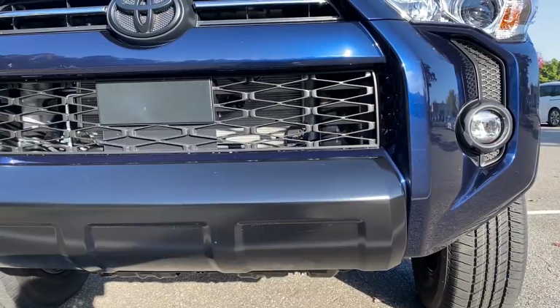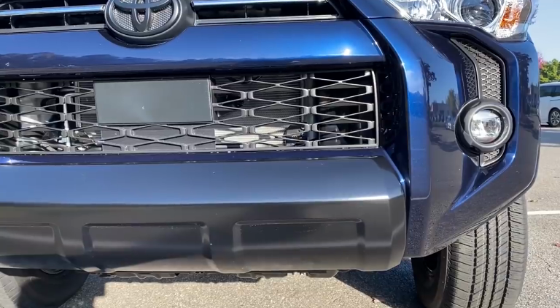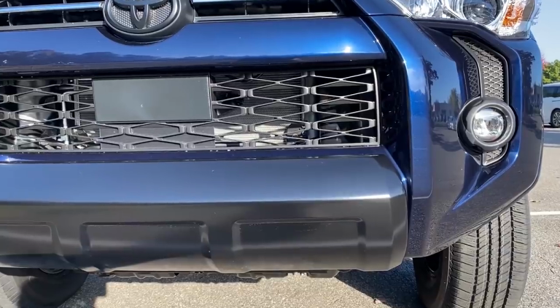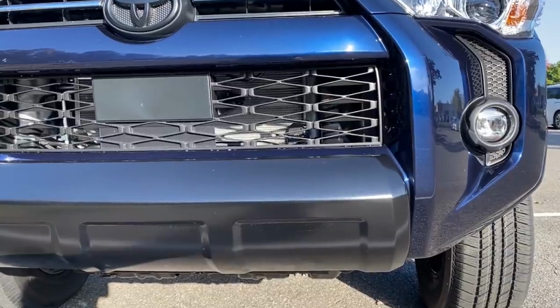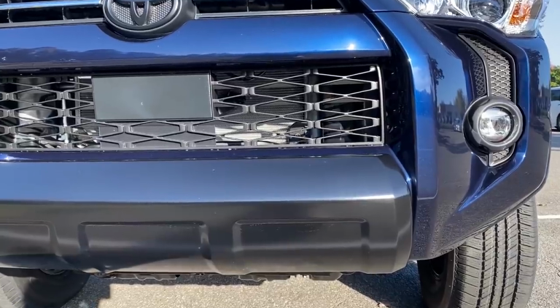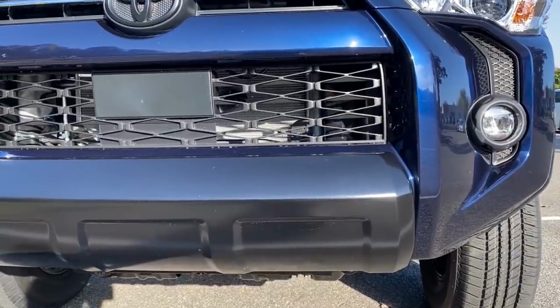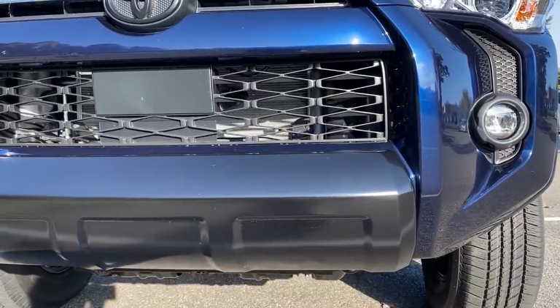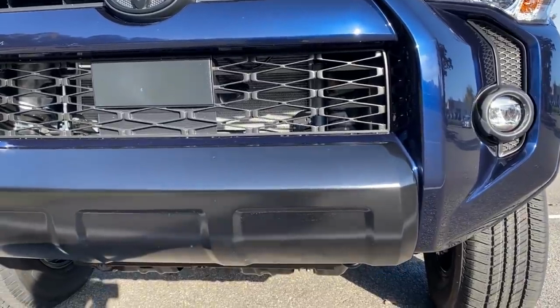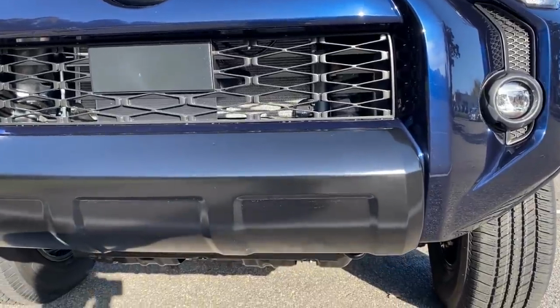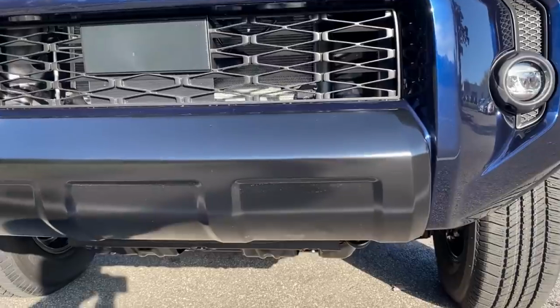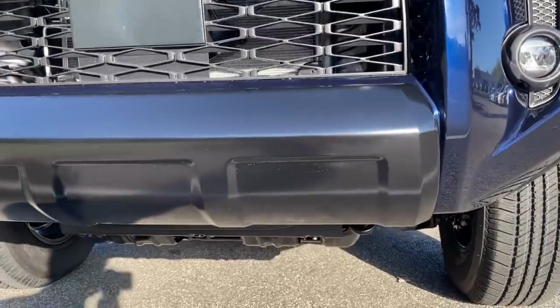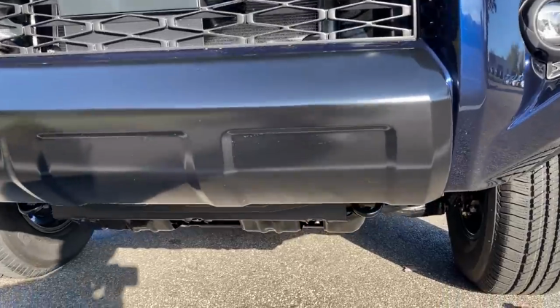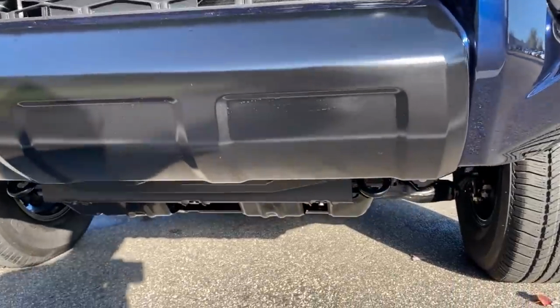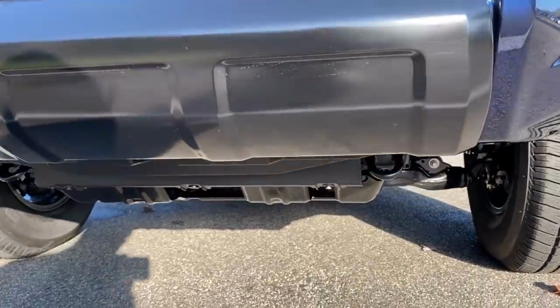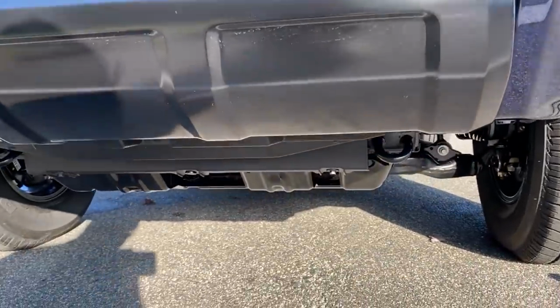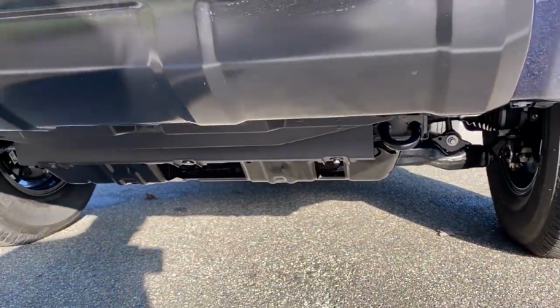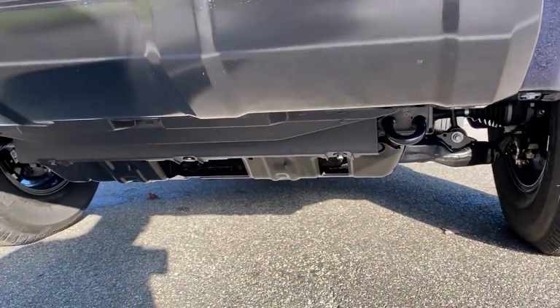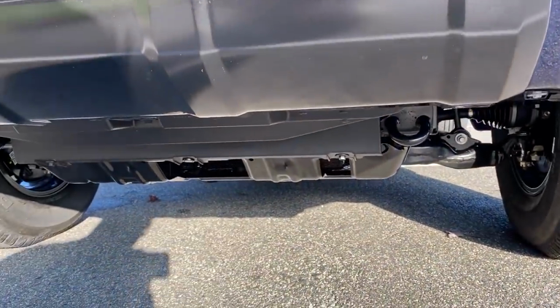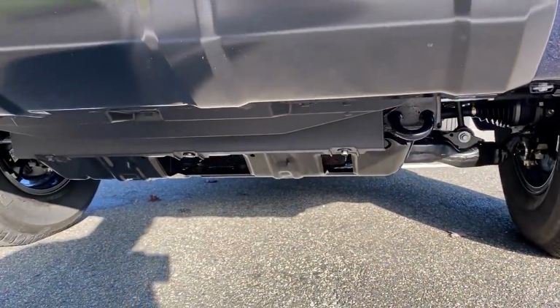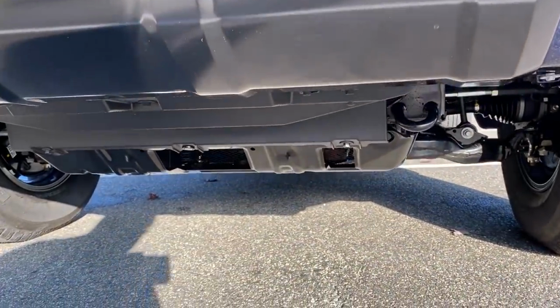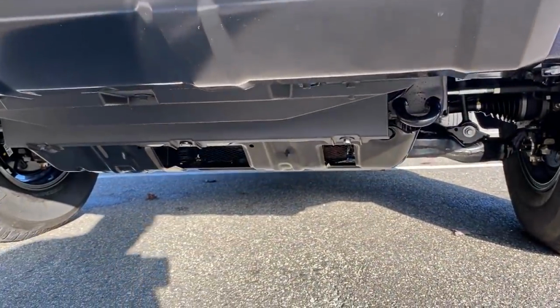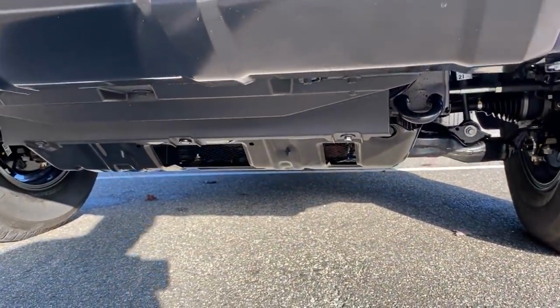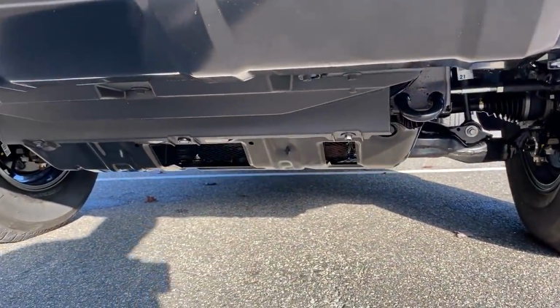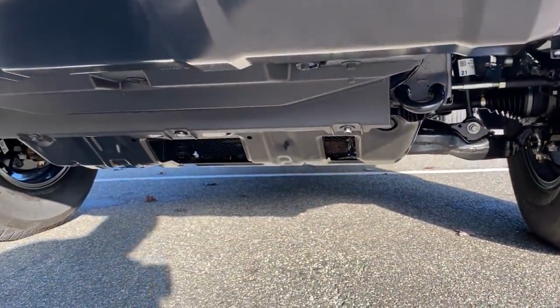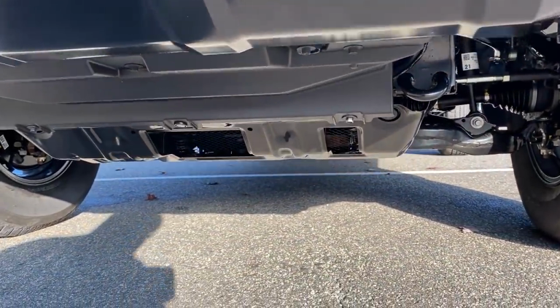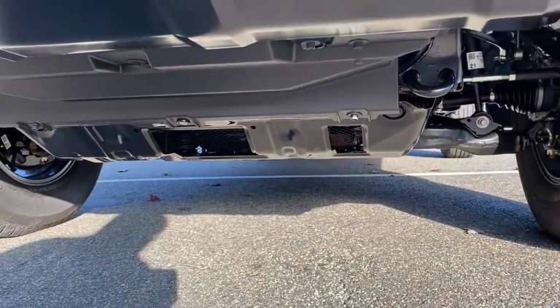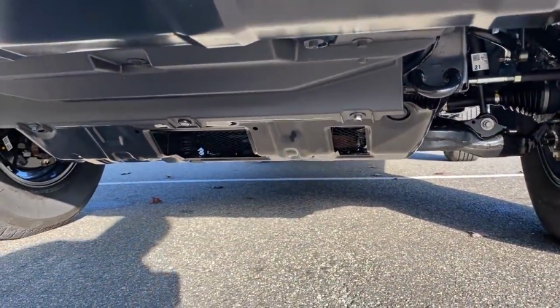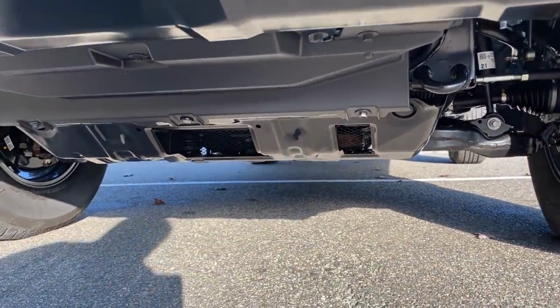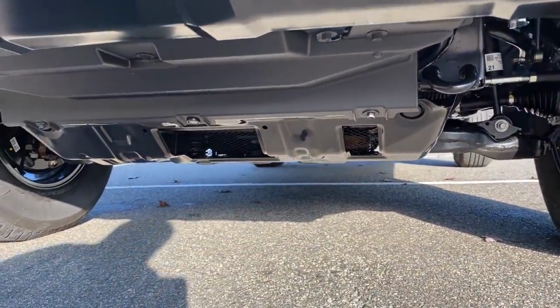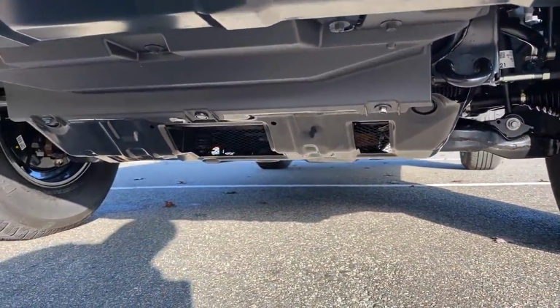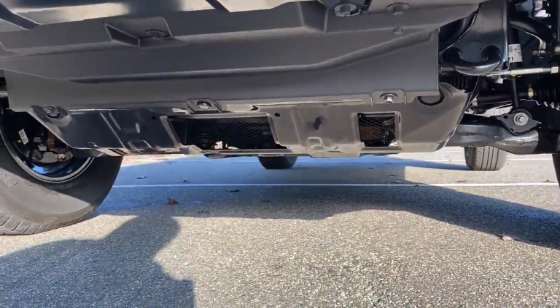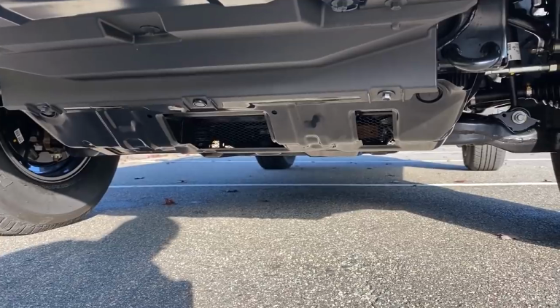I'm a big fan of blue, so I really like this nautical blue color. It's not the most commonly picked by customers, but I absolutely love it.